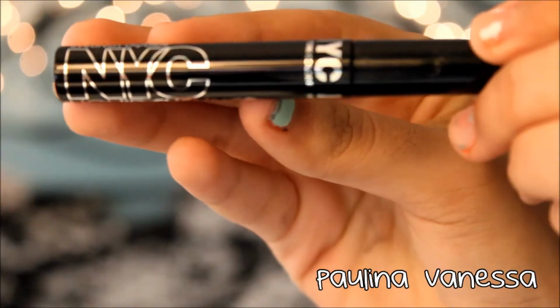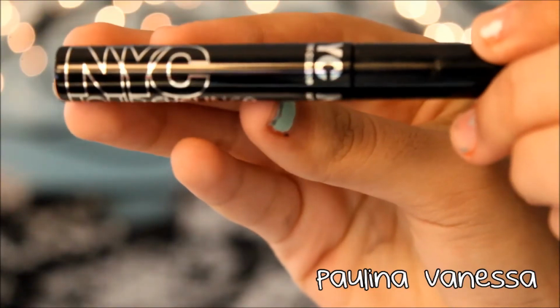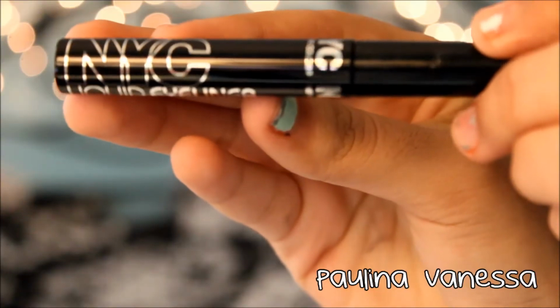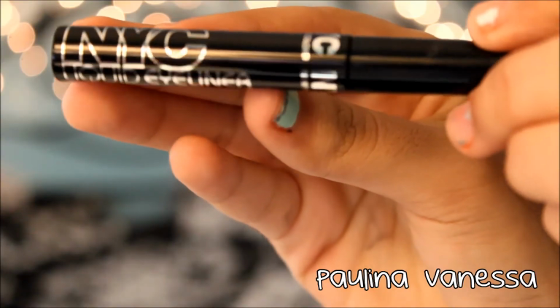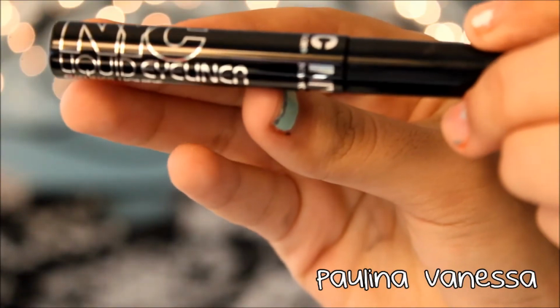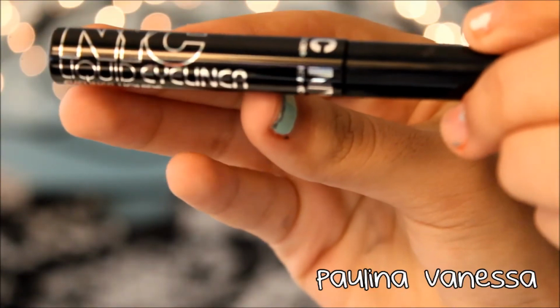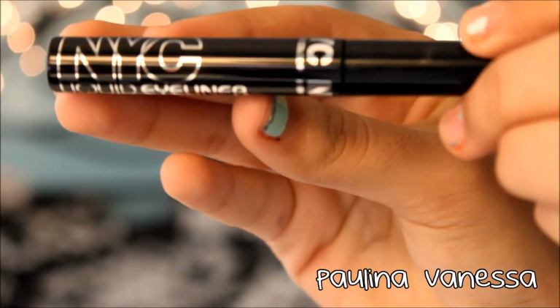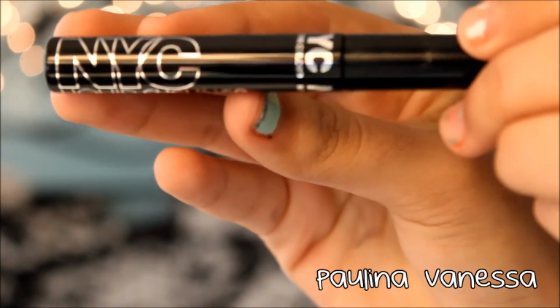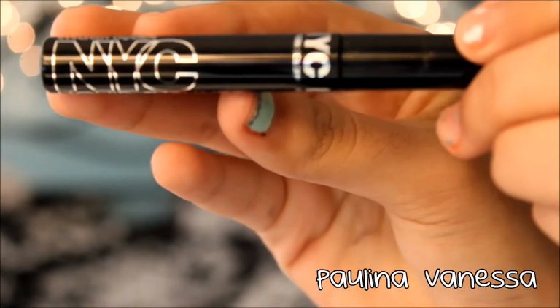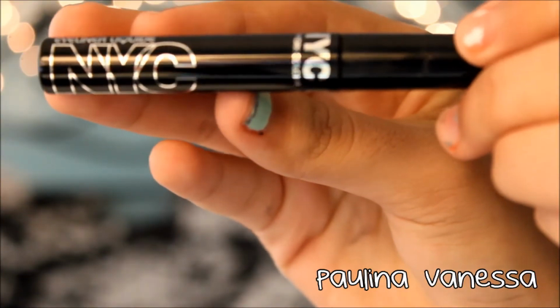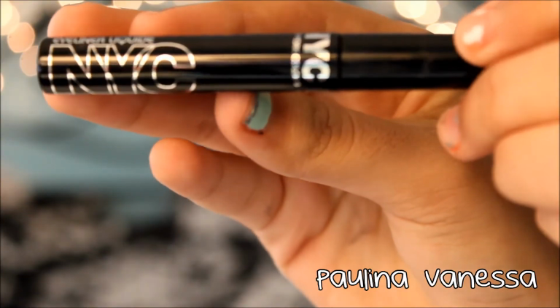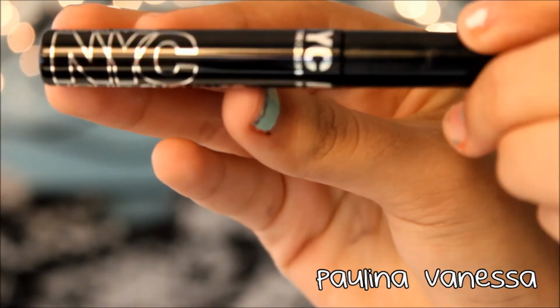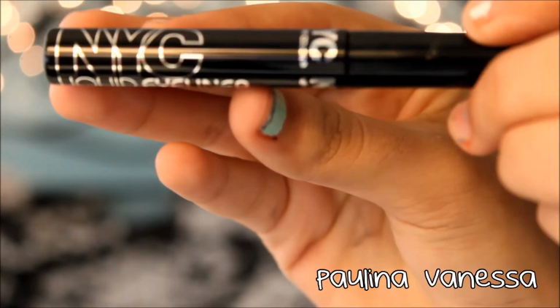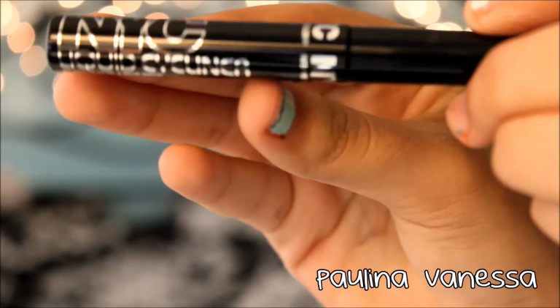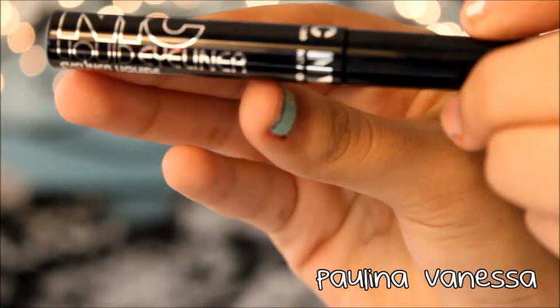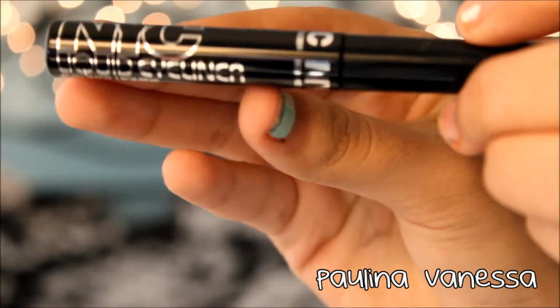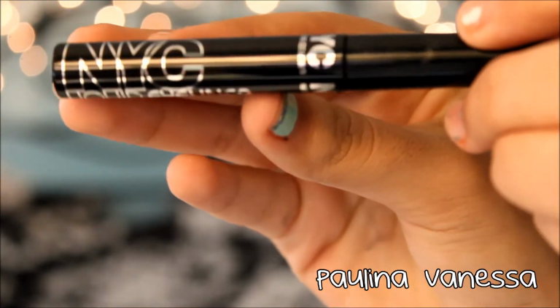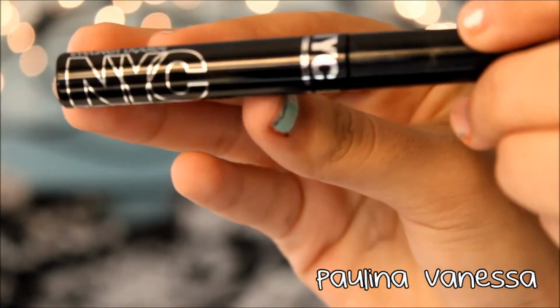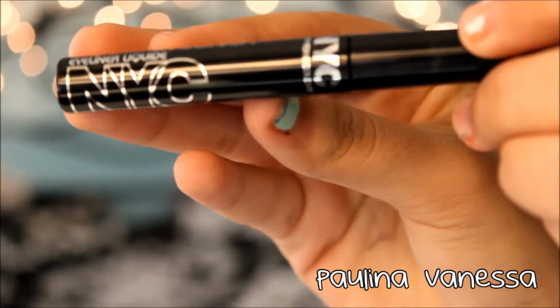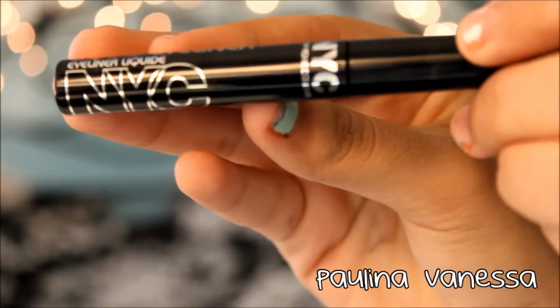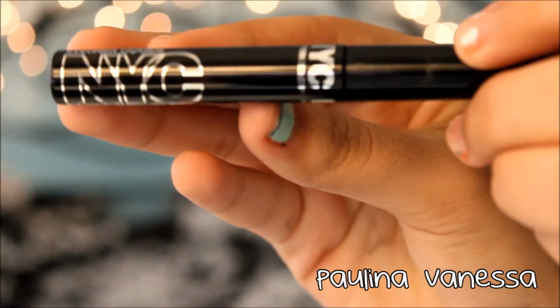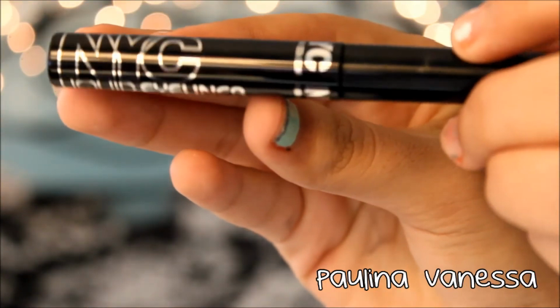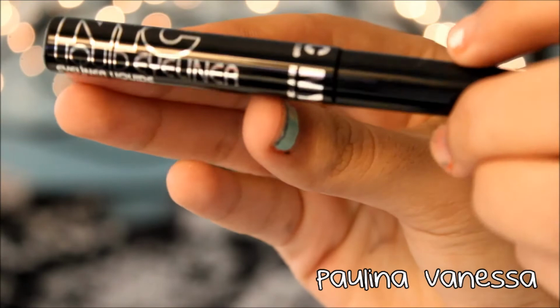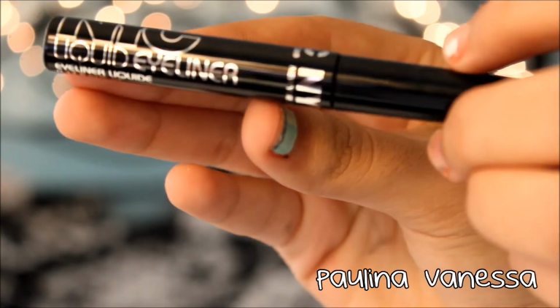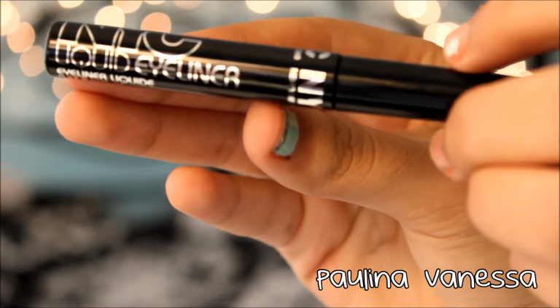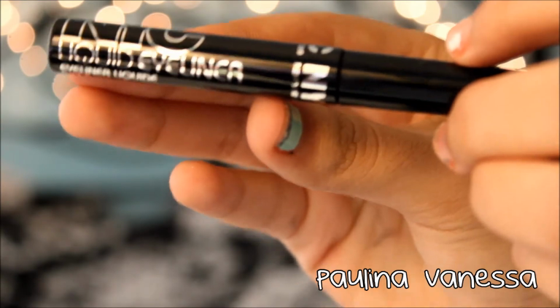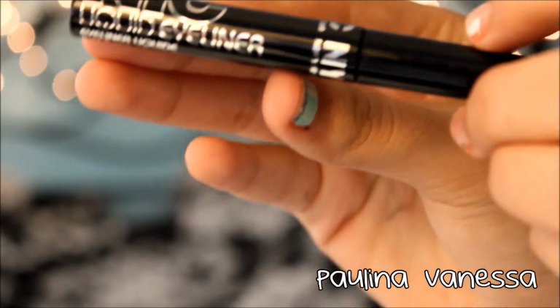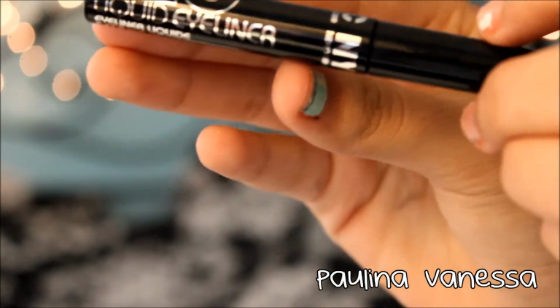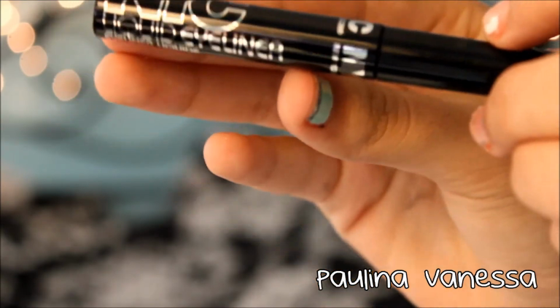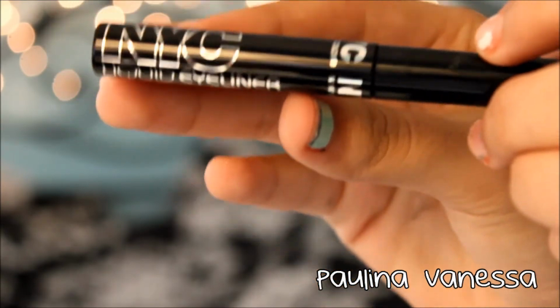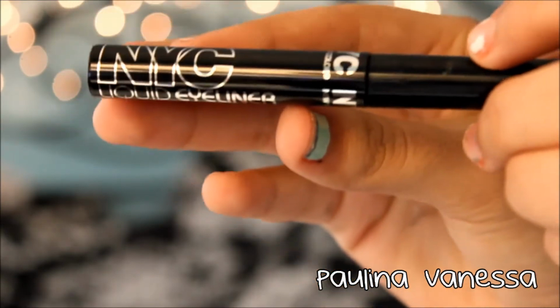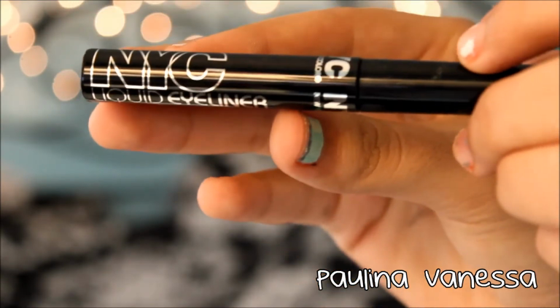Next taking that NYC liquid eyeliner, I'm just going to be lining my upper lash line.